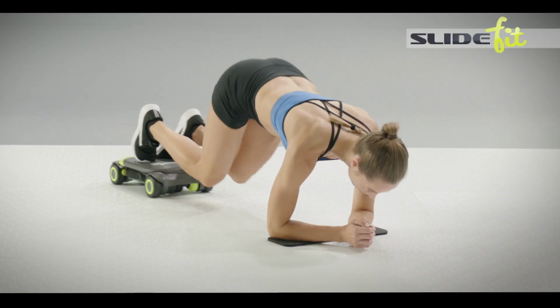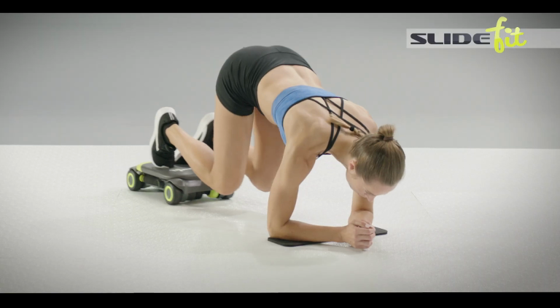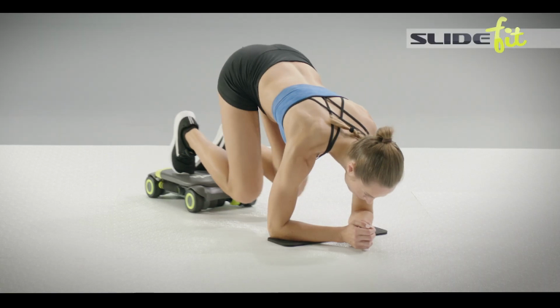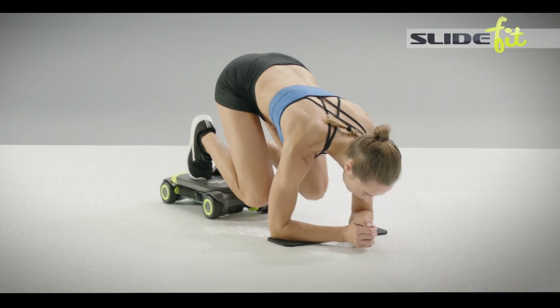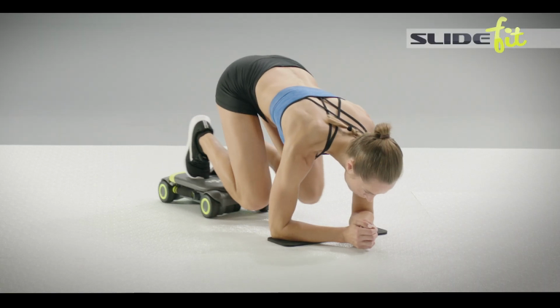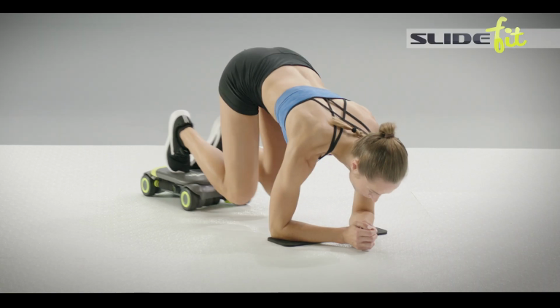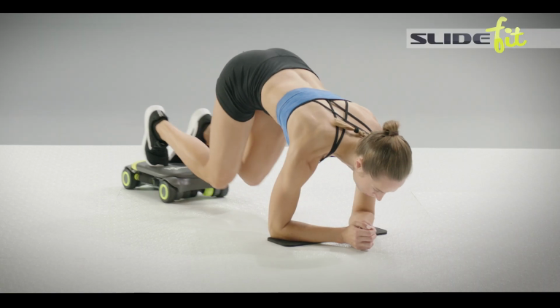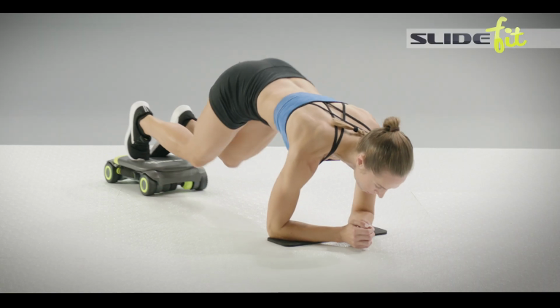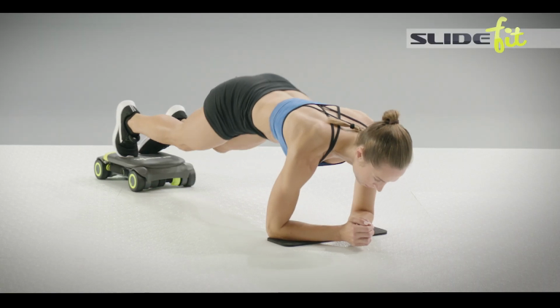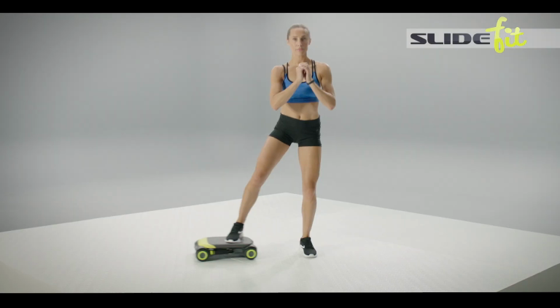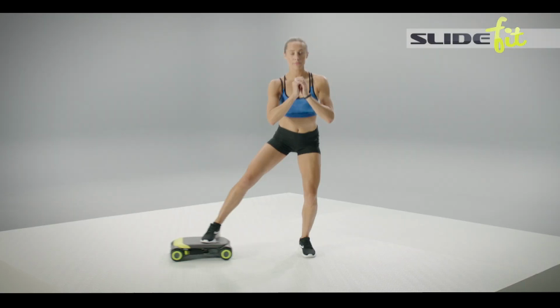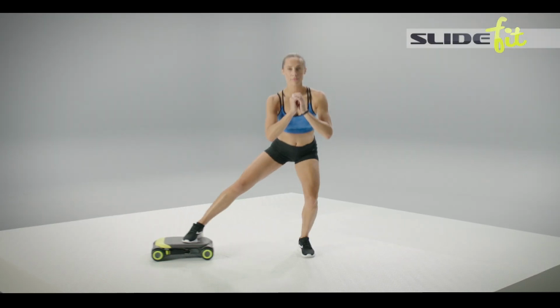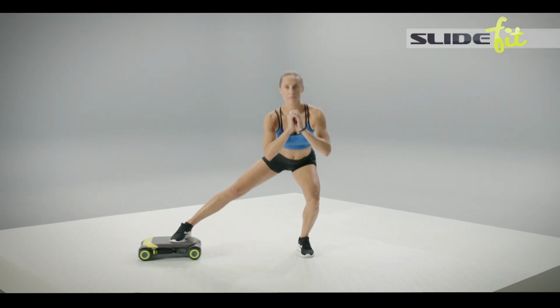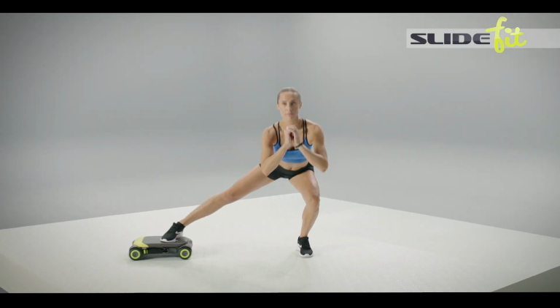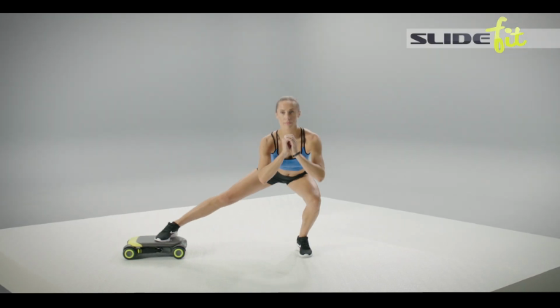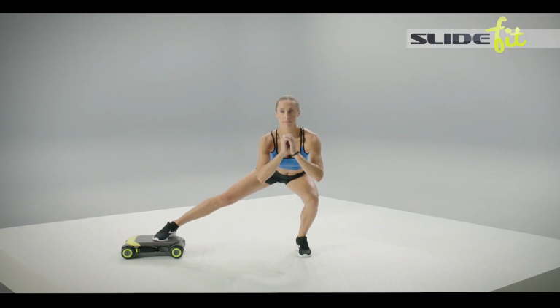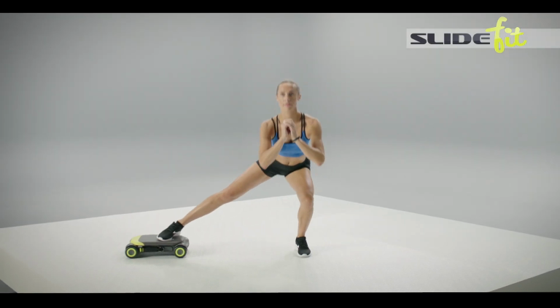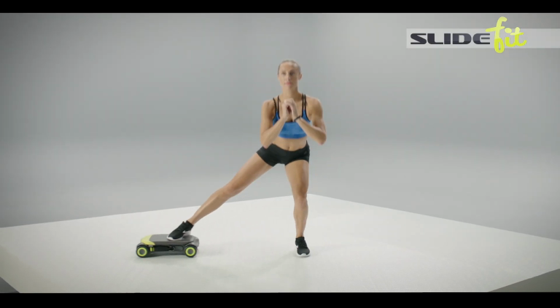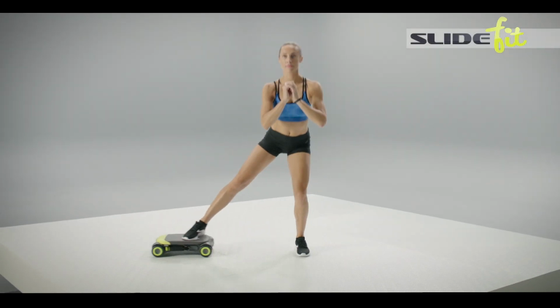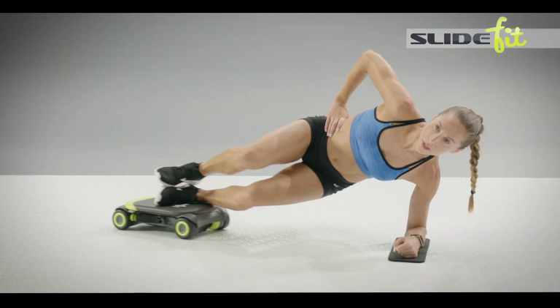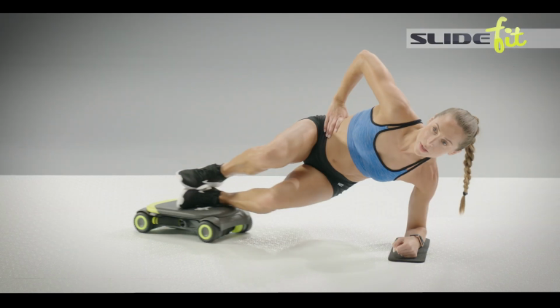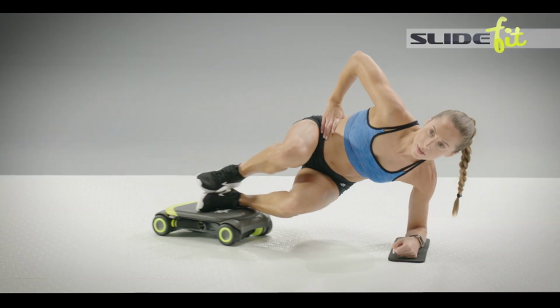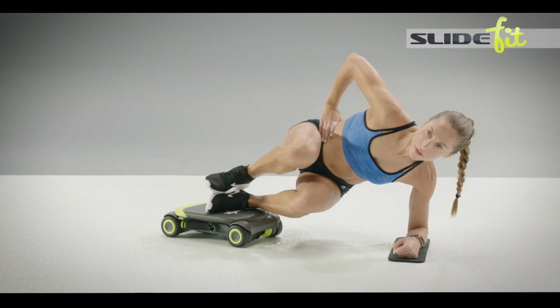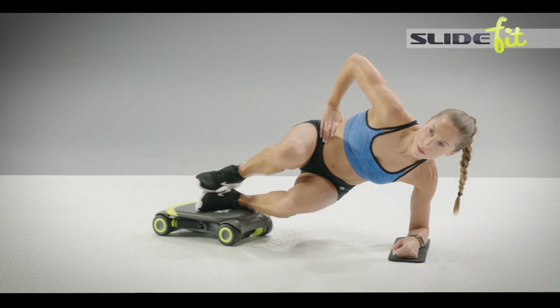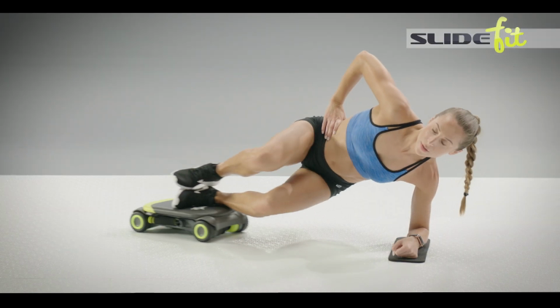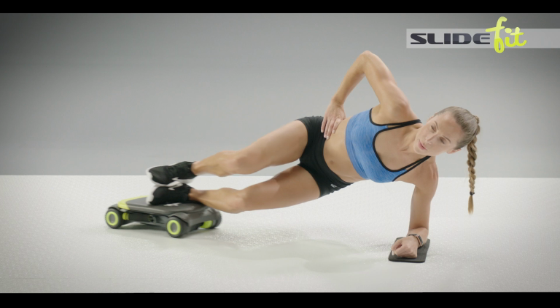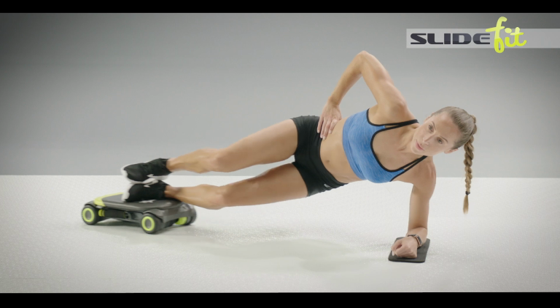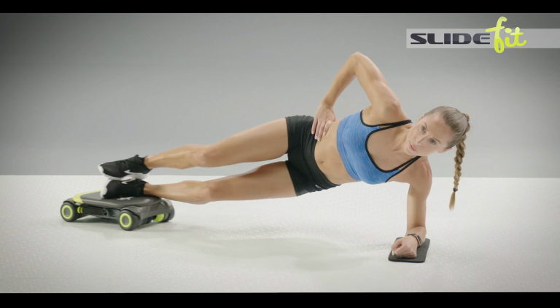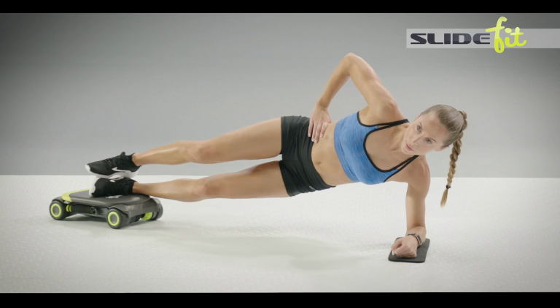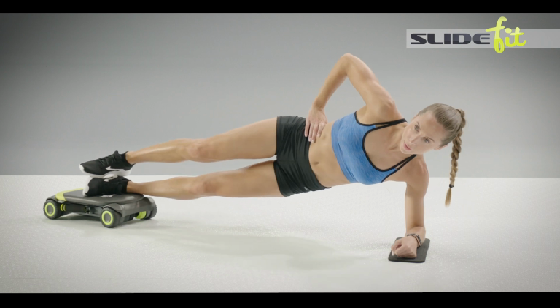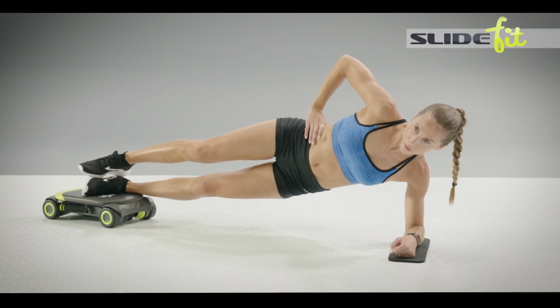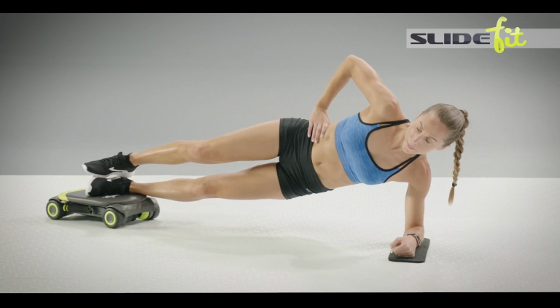Blast away your lower, middle, upper abs, all in one smooth, stable motion.